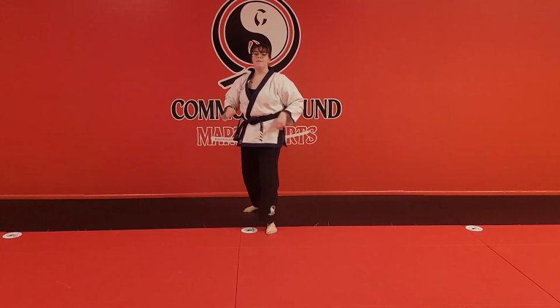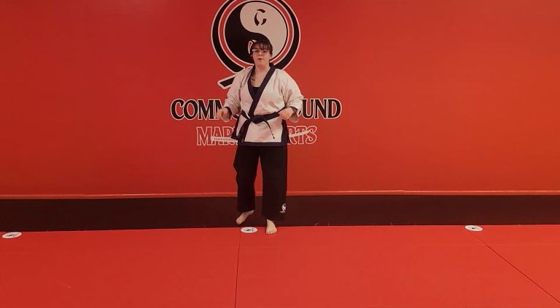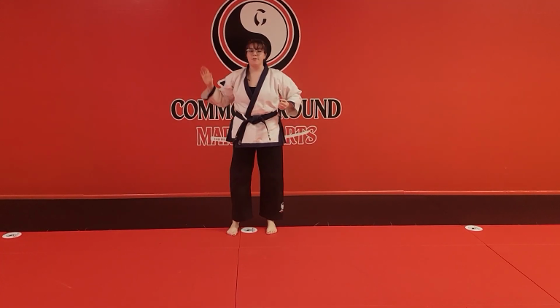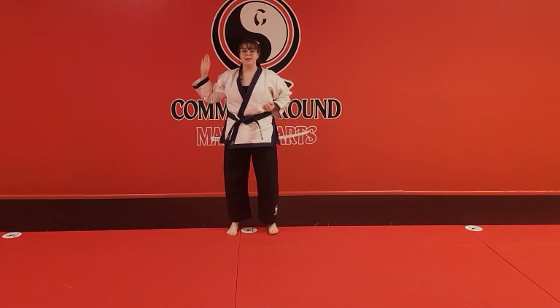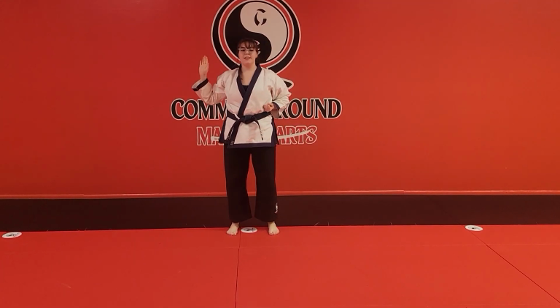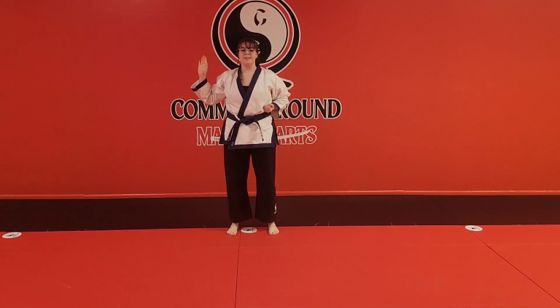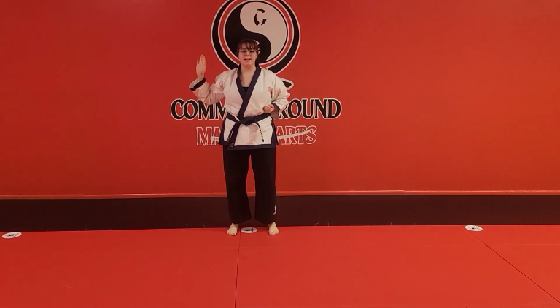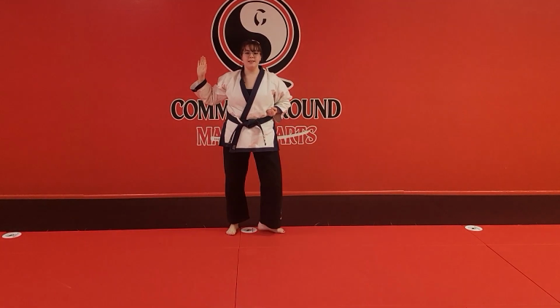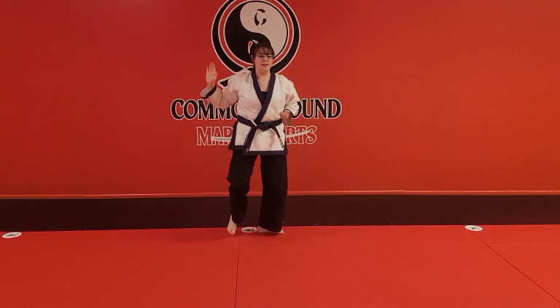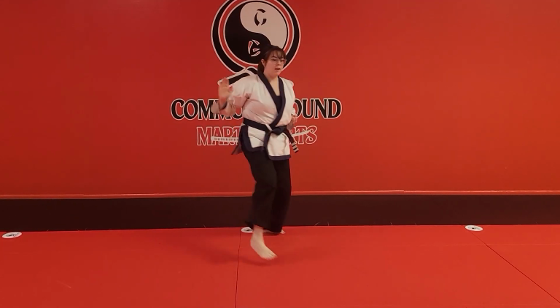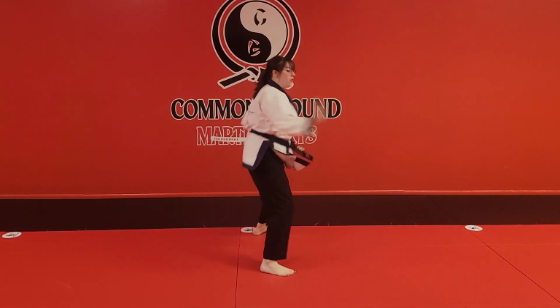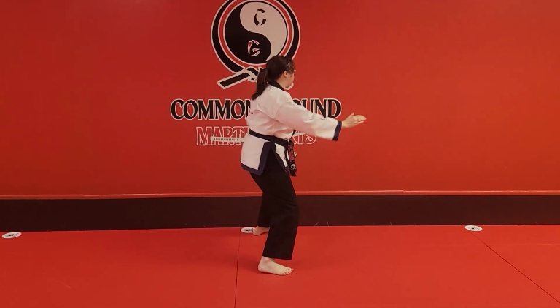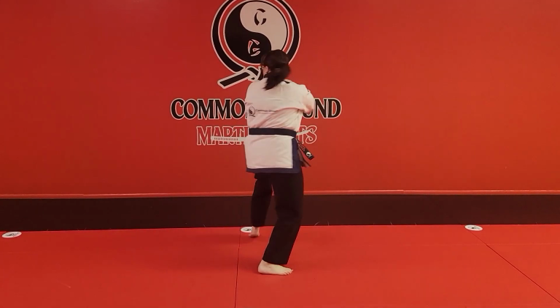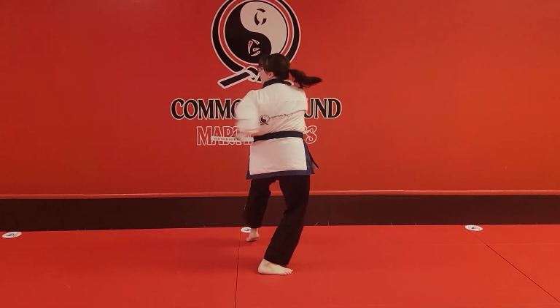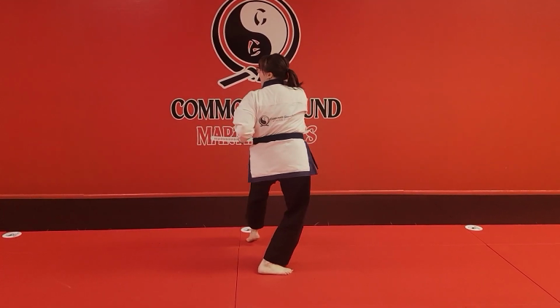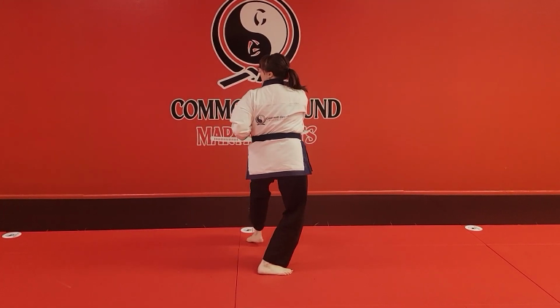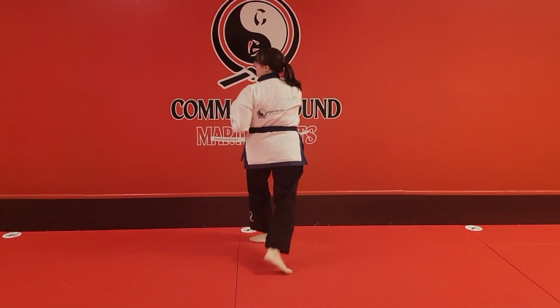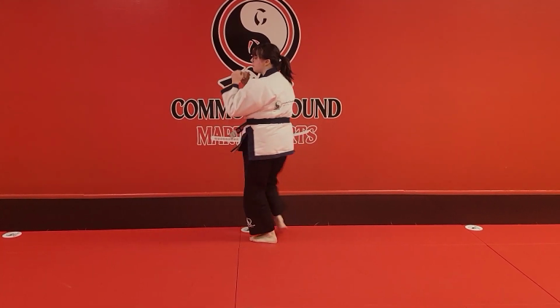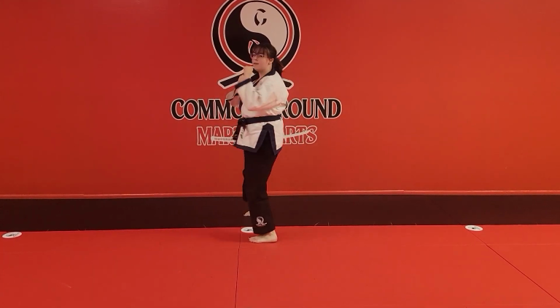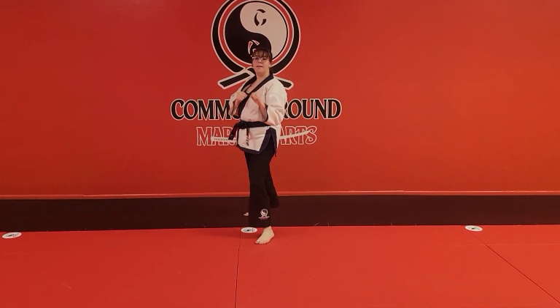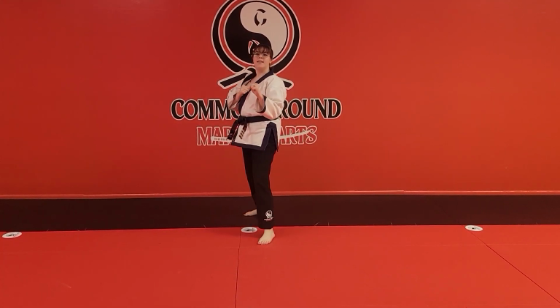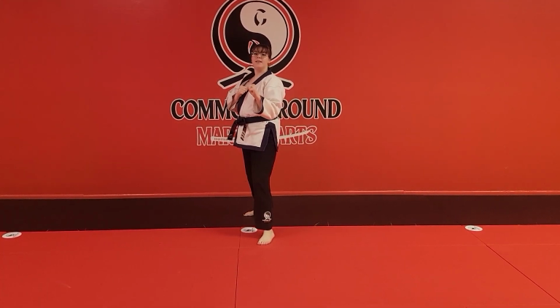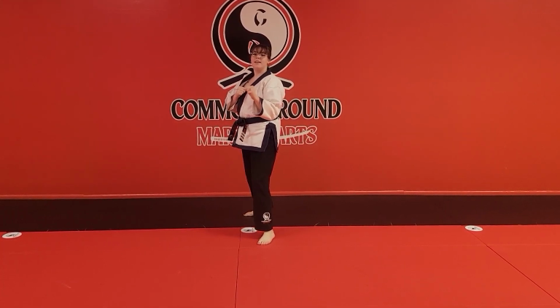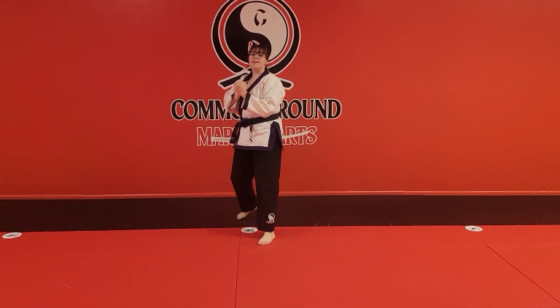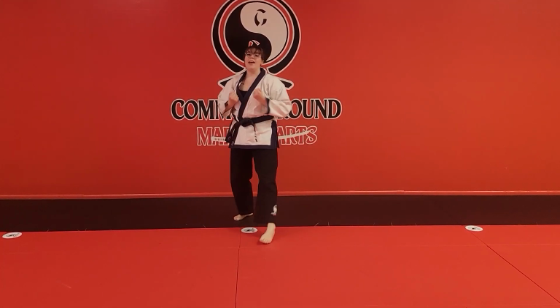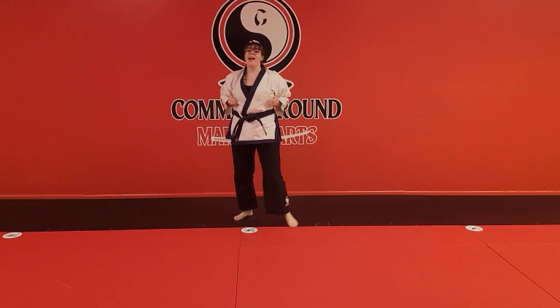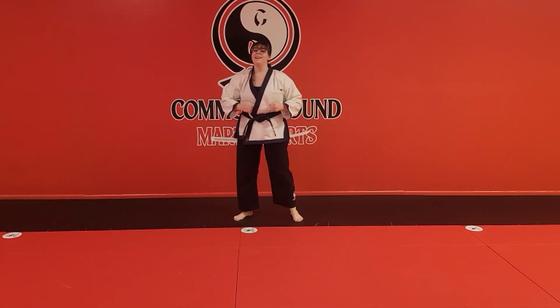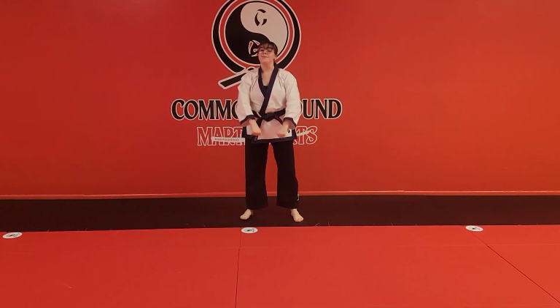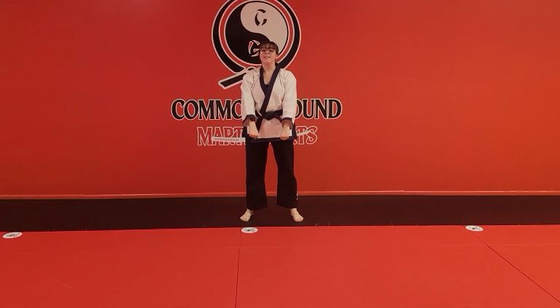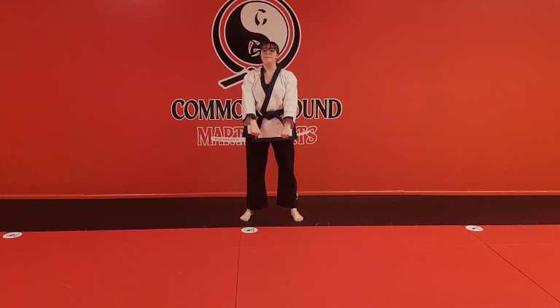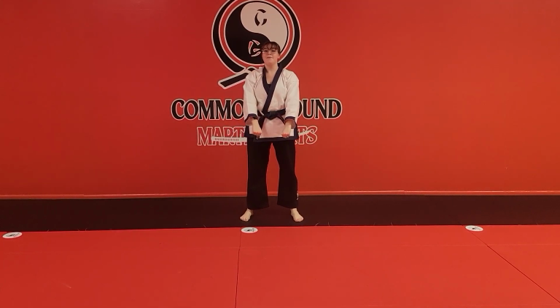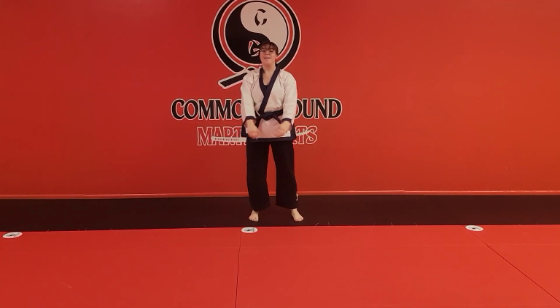Full motion looks like this. And that is one step number five.